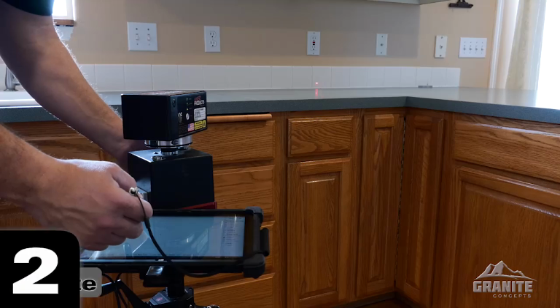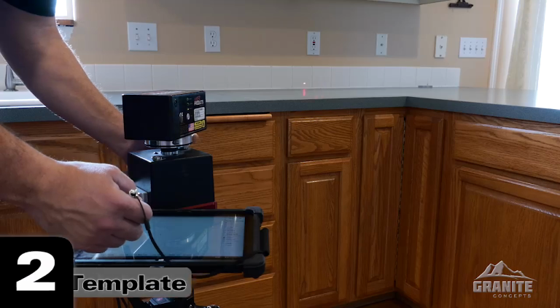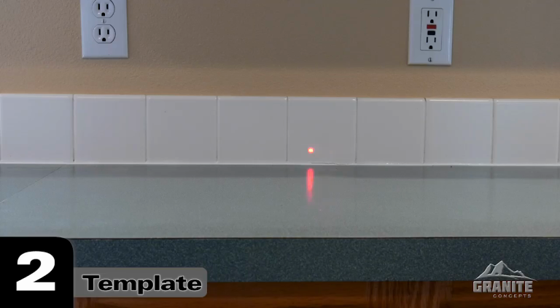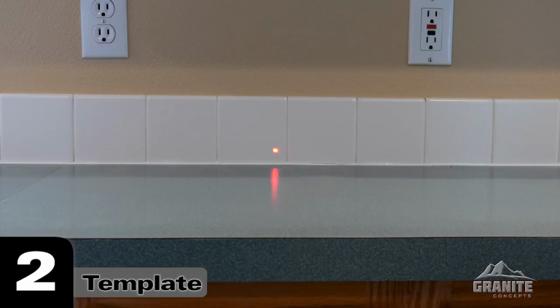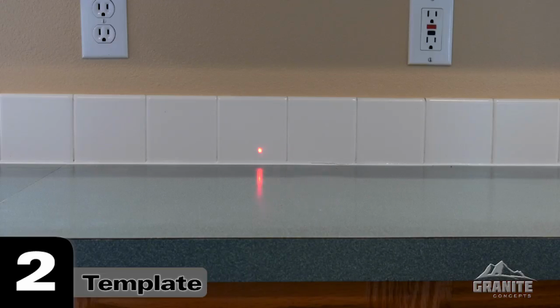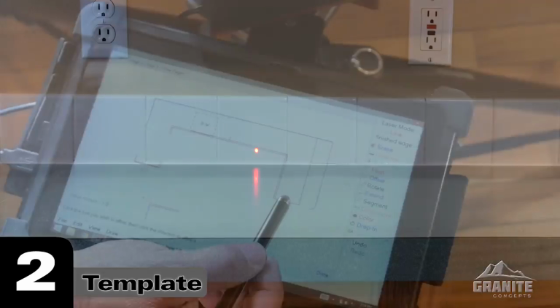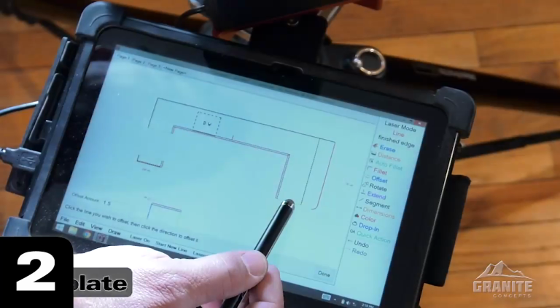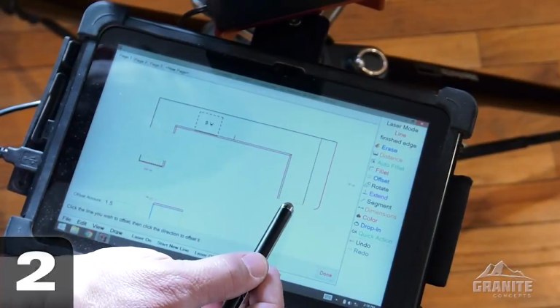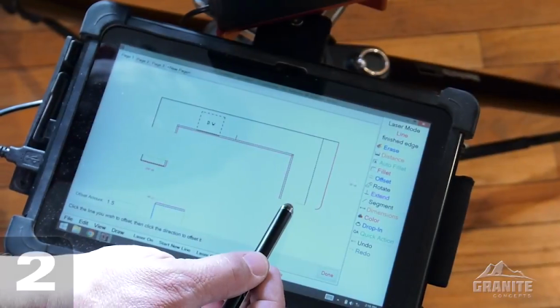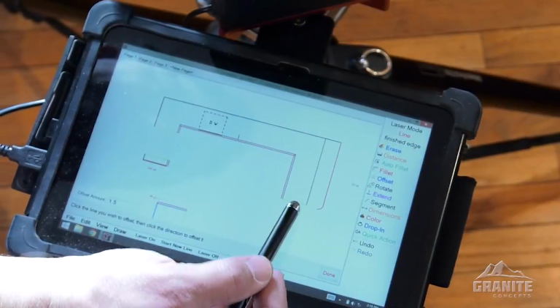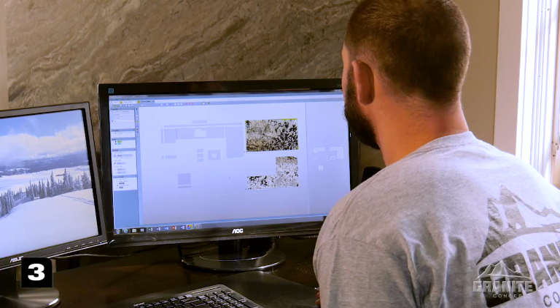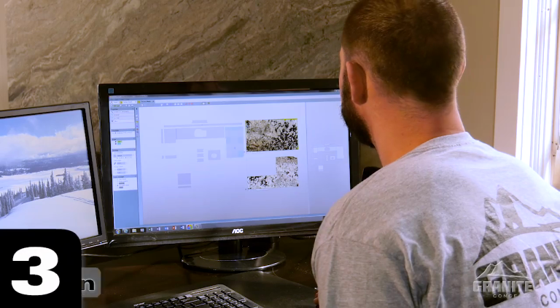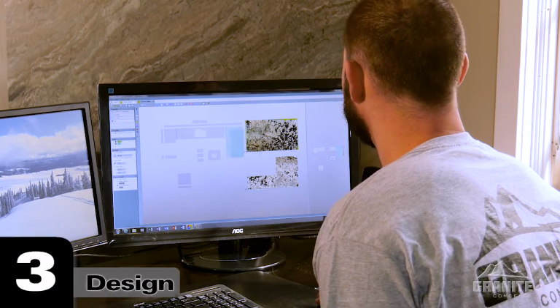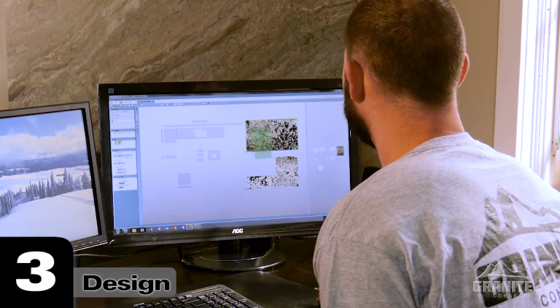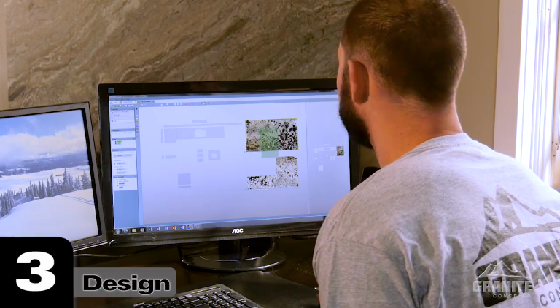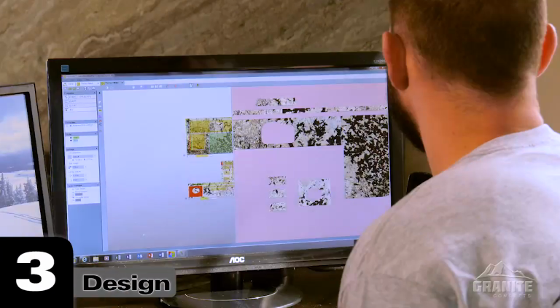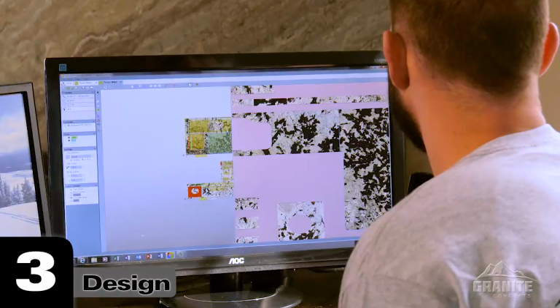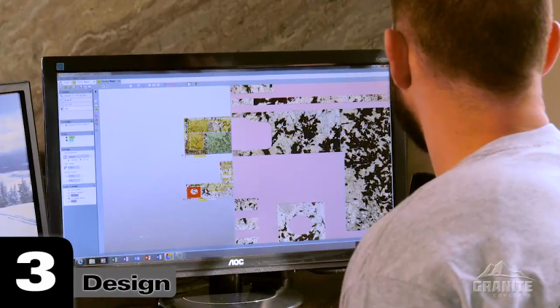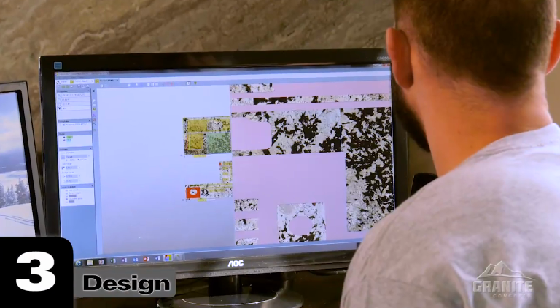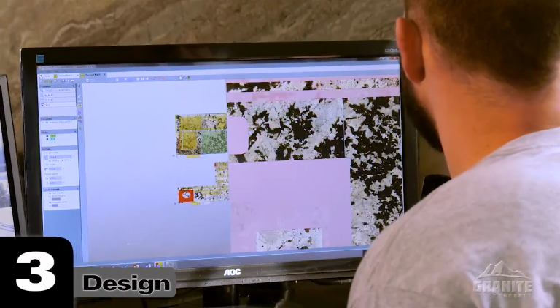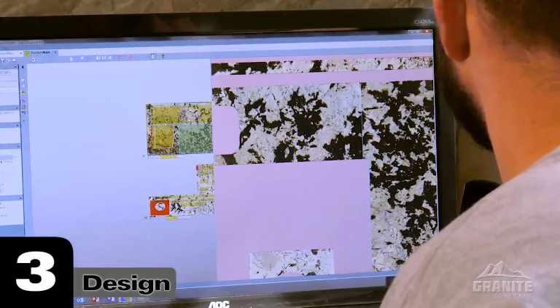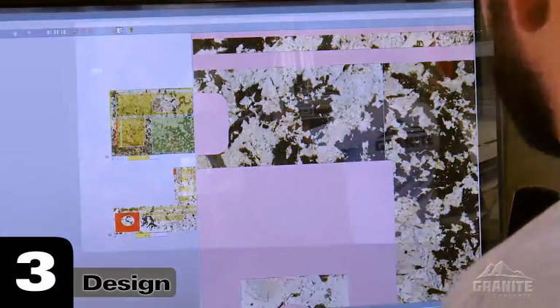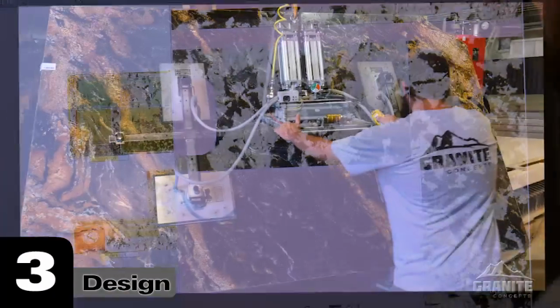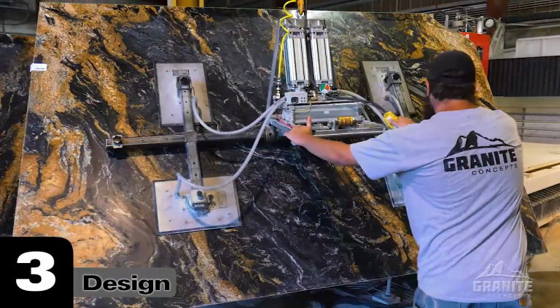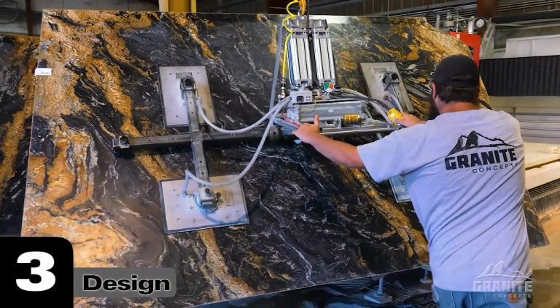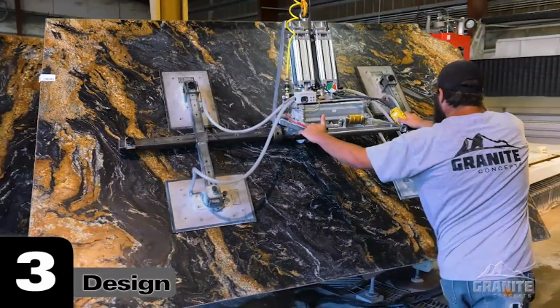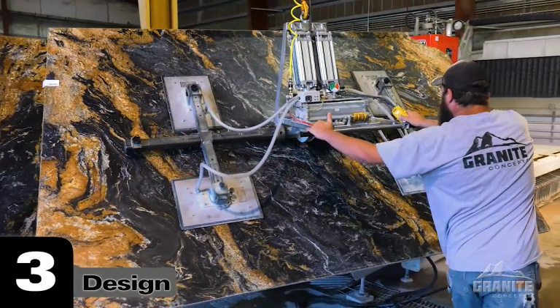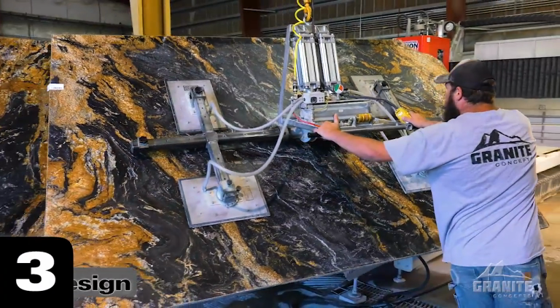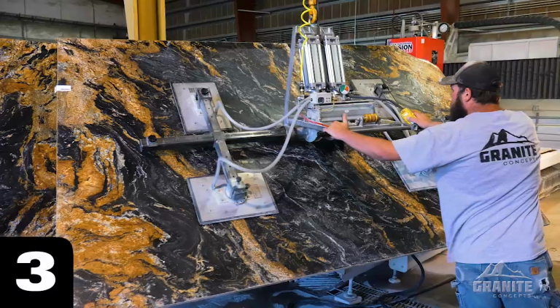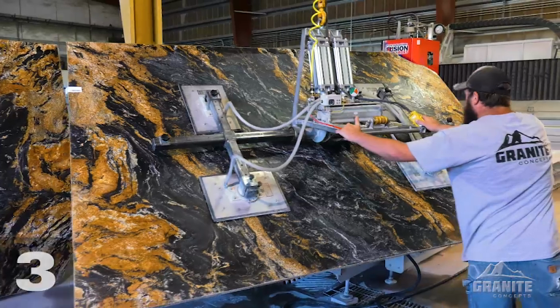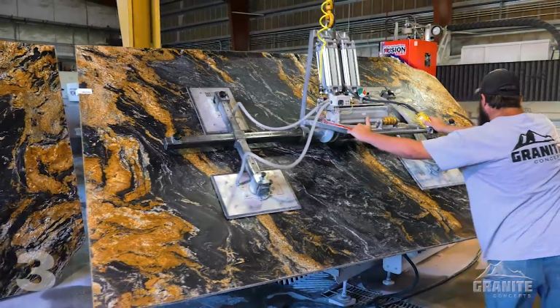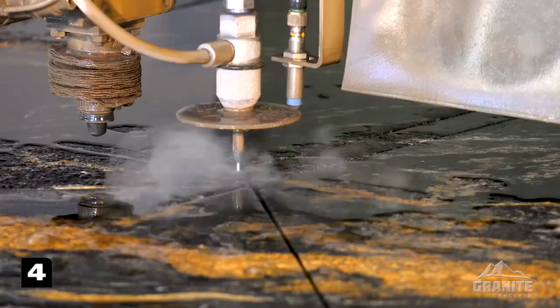Two, we custom template your kitchen. Three, we design by plotting the most efficient and beautiful way to get your countertop from your slab.